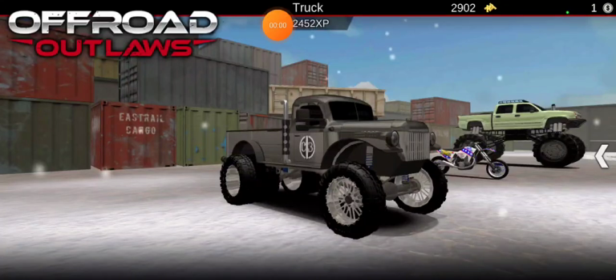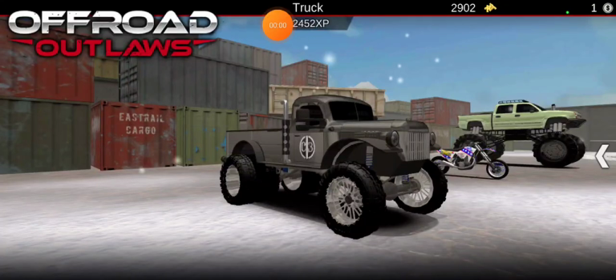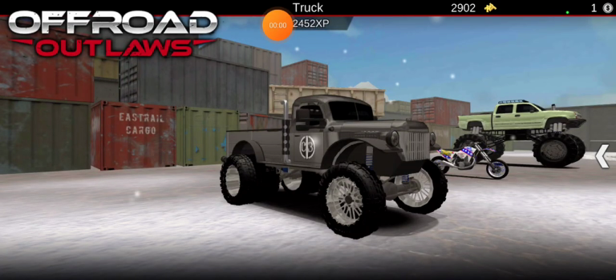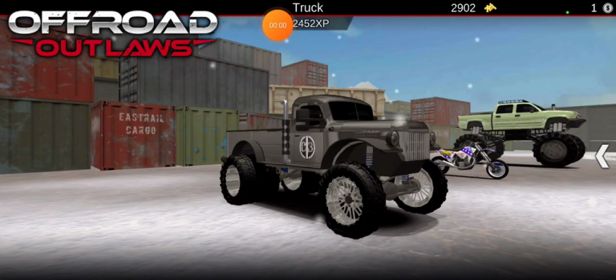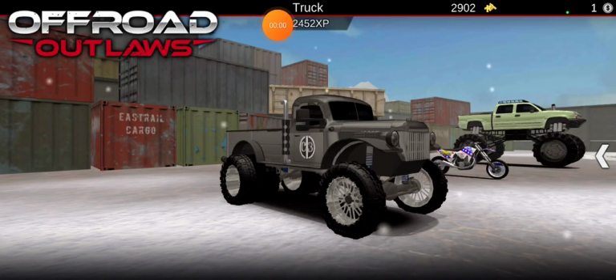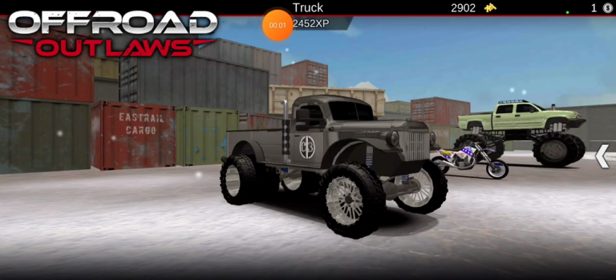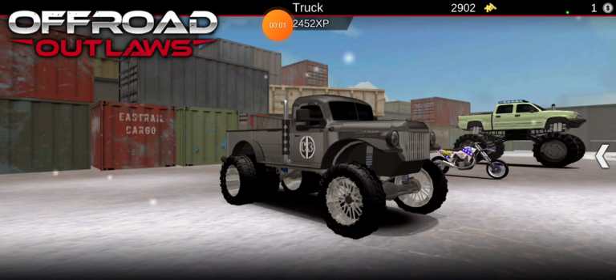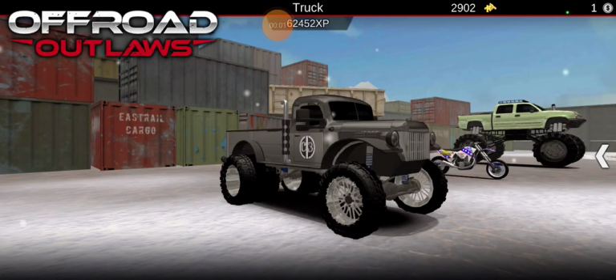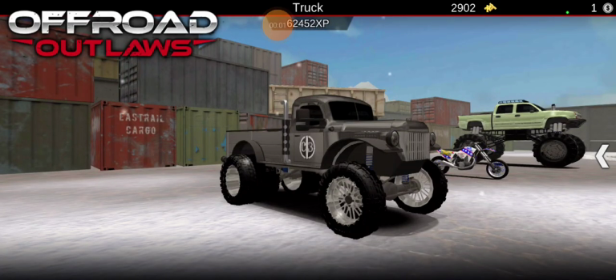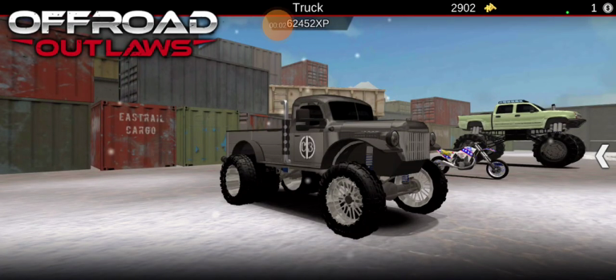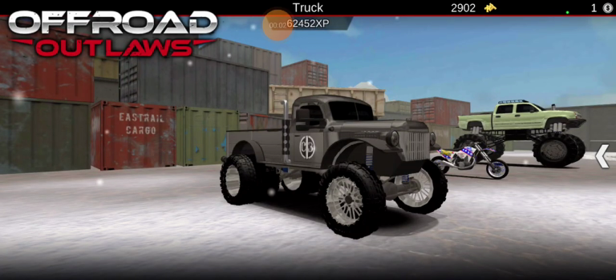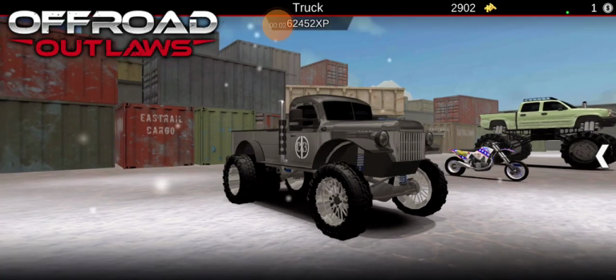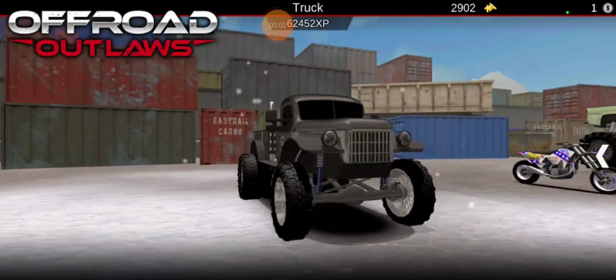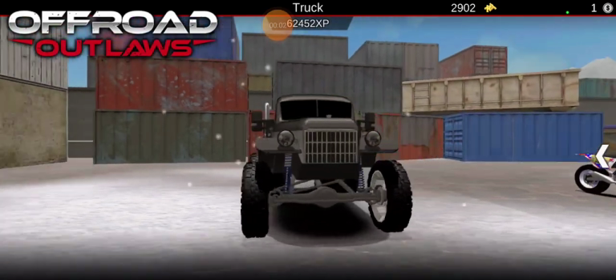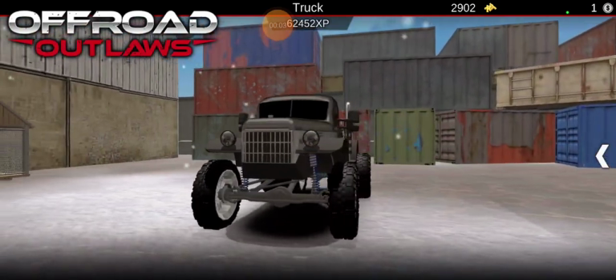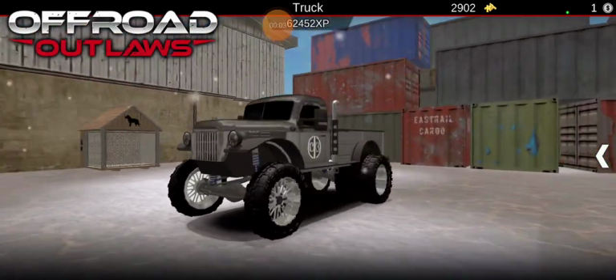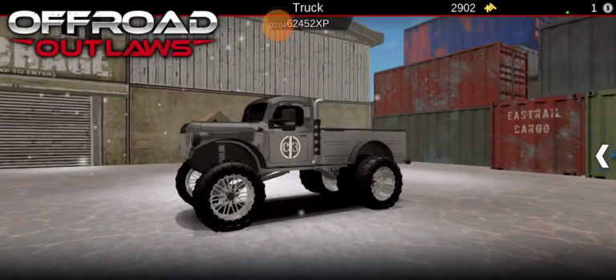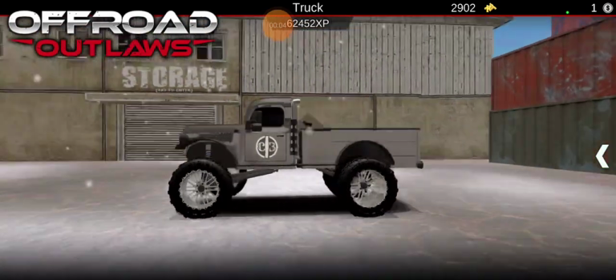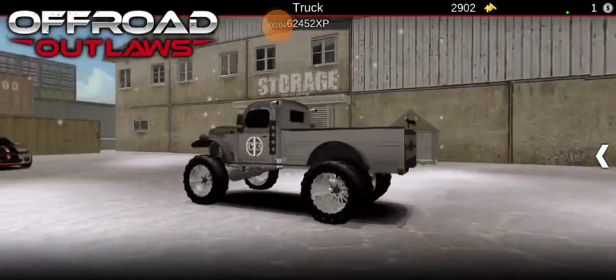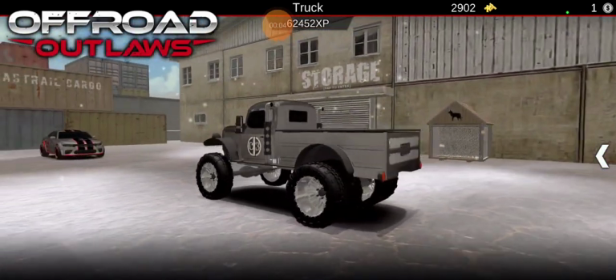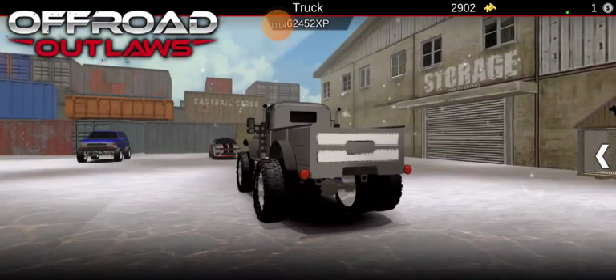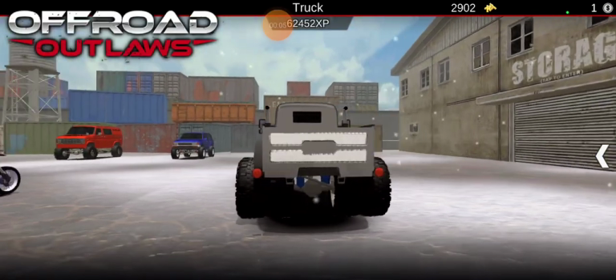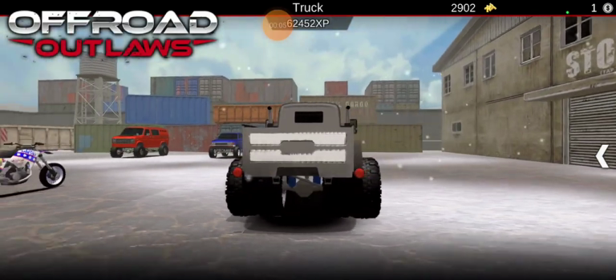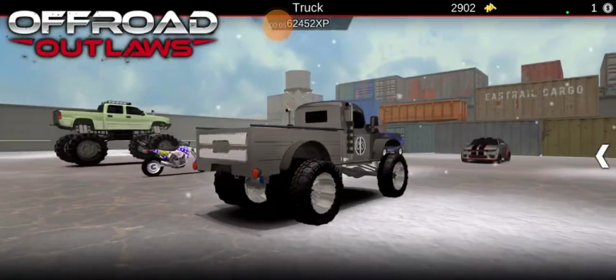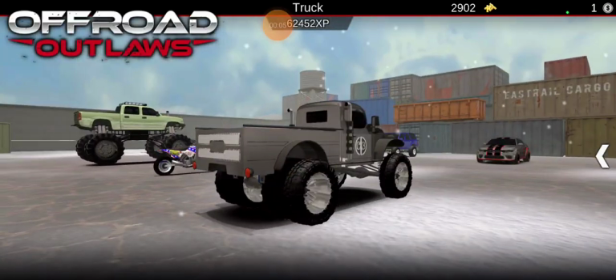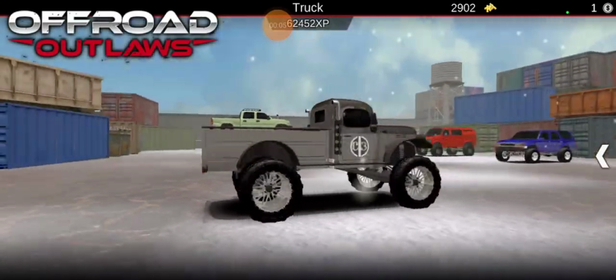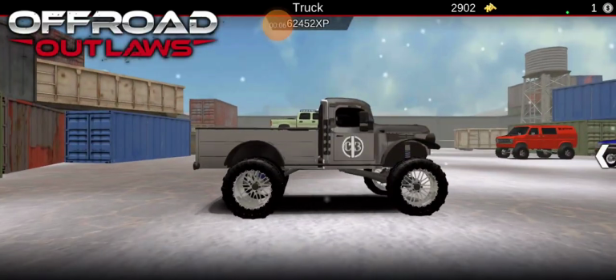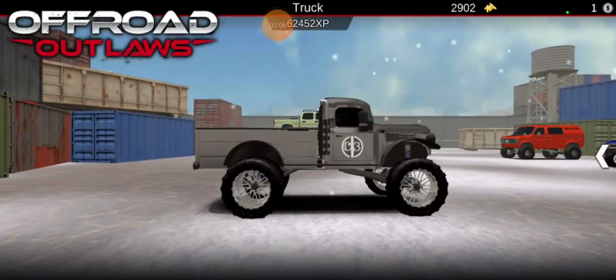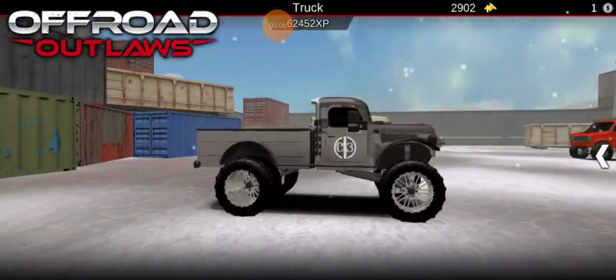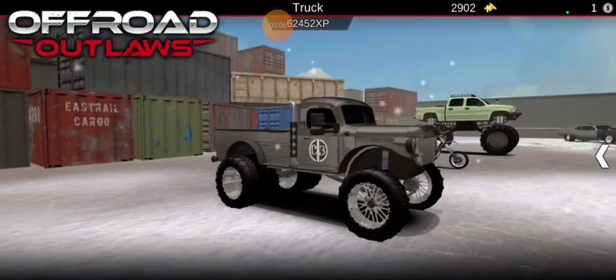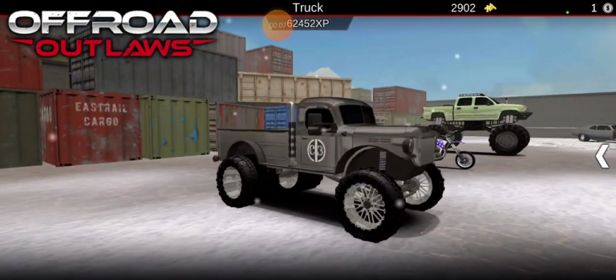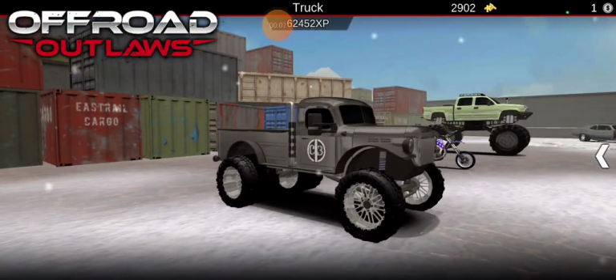Hello everyone, welcome back to our video. In today's video, we are going to be driving this truck around, and we're going to be taking it a little bit off-road in Rock Park.